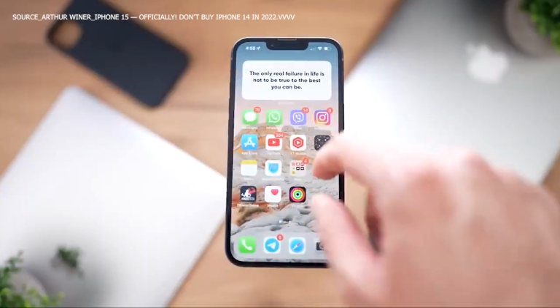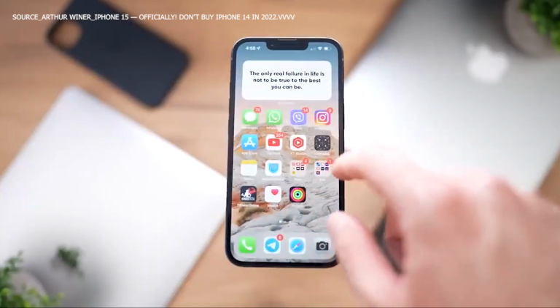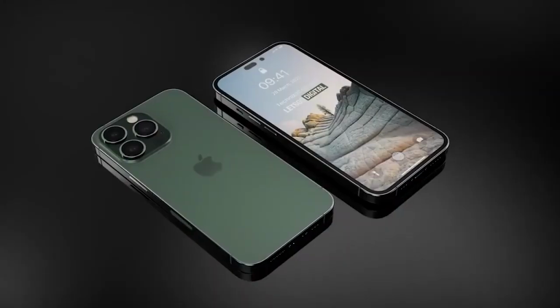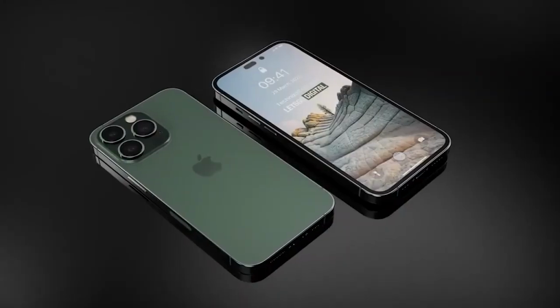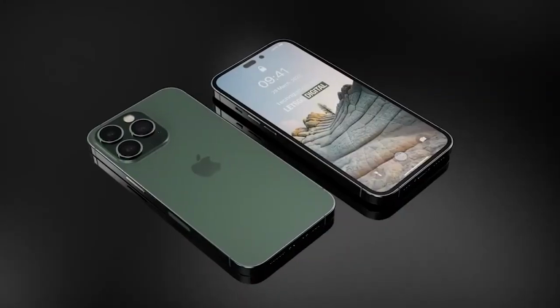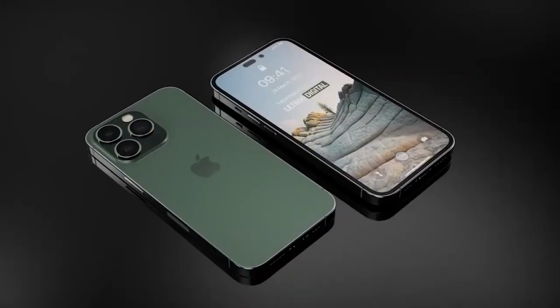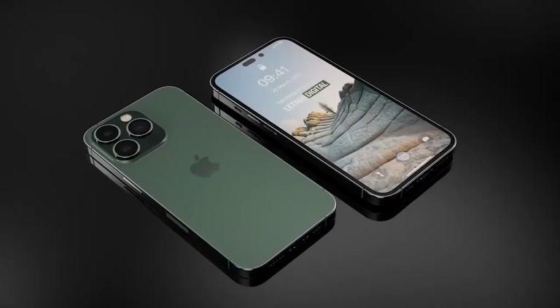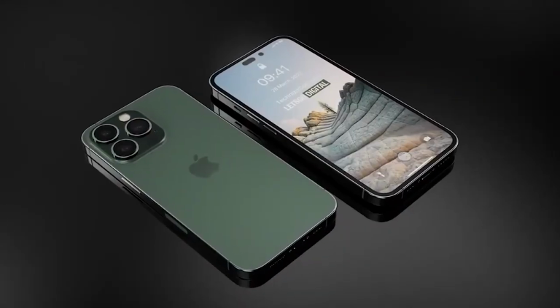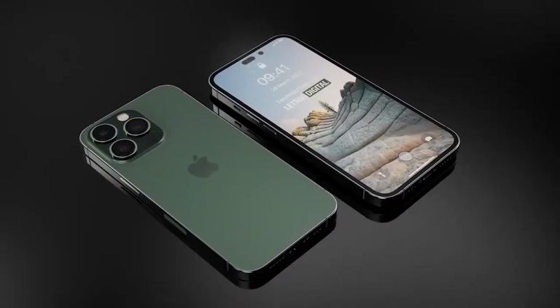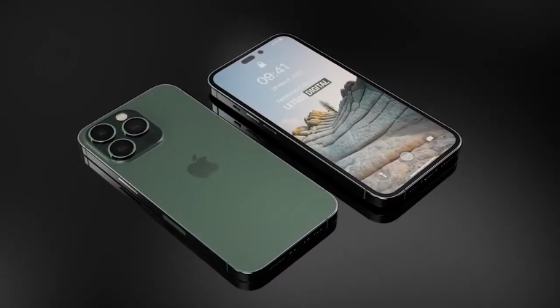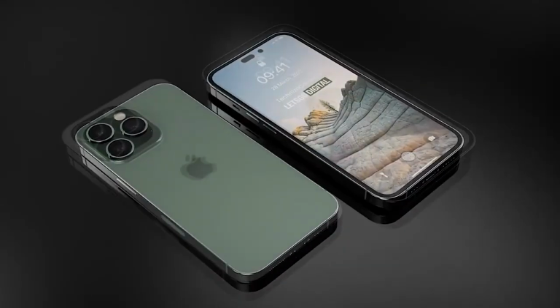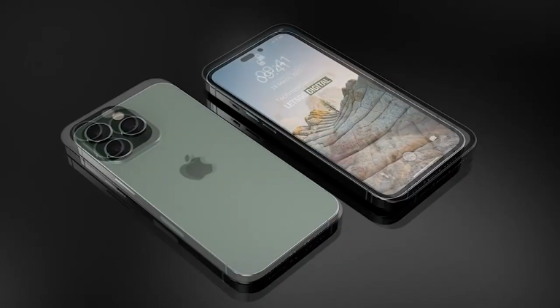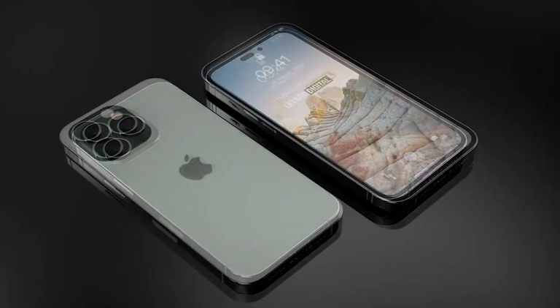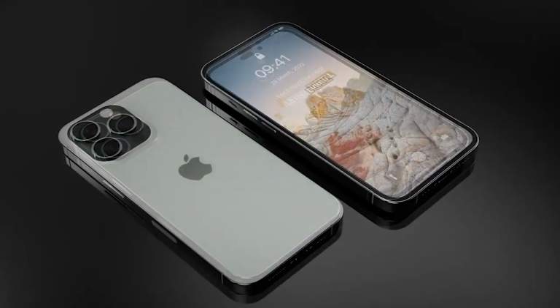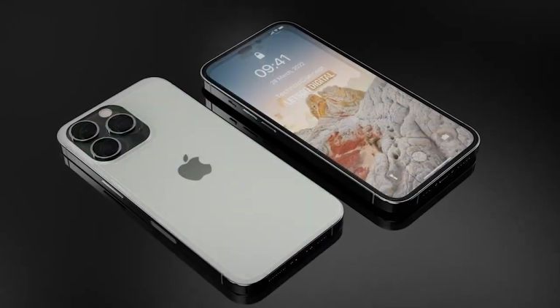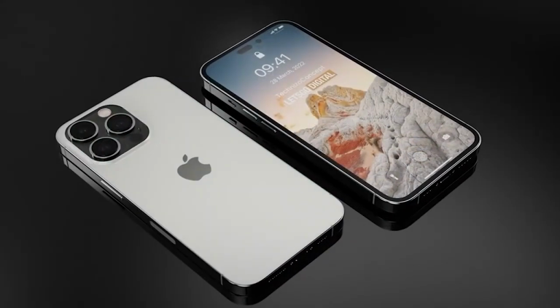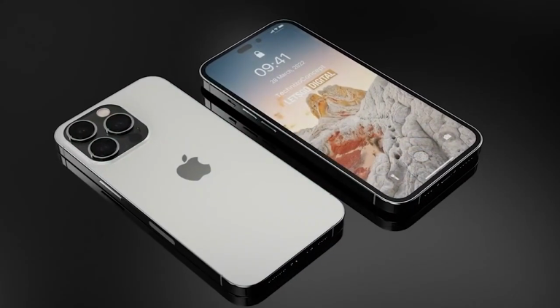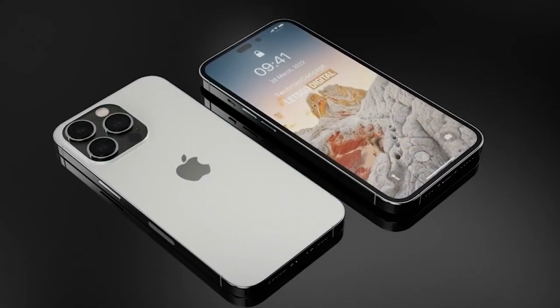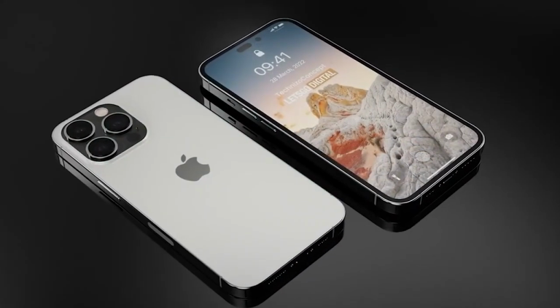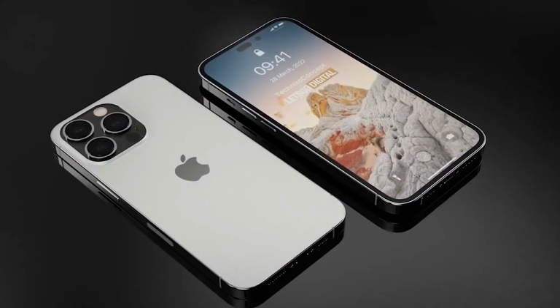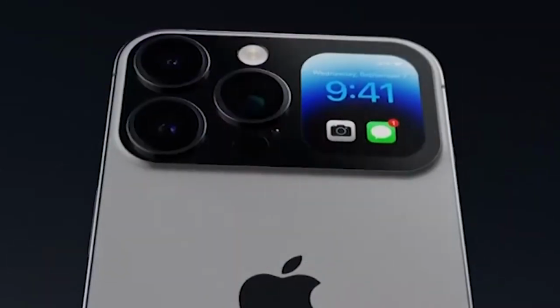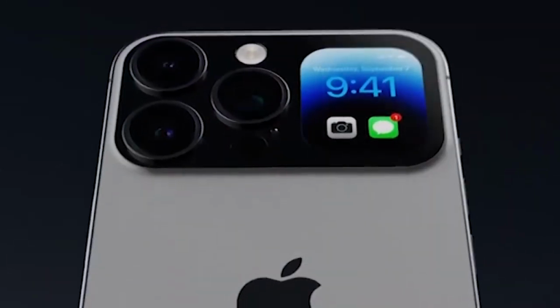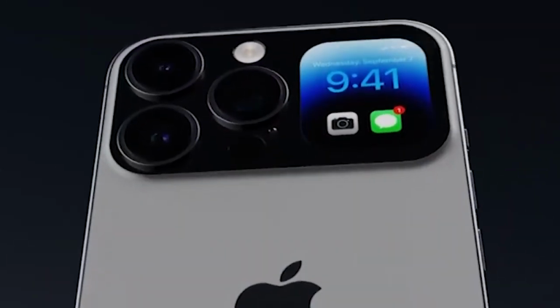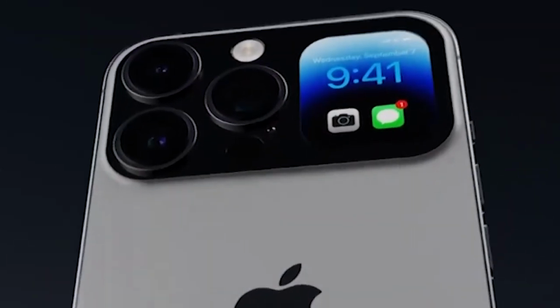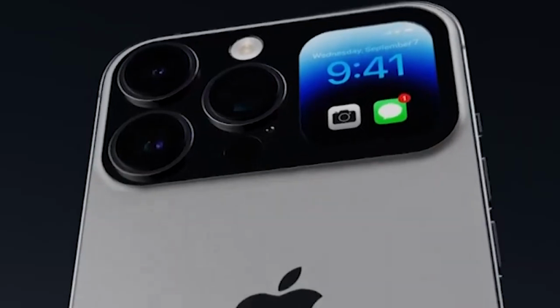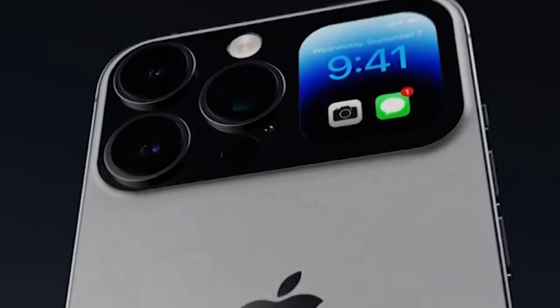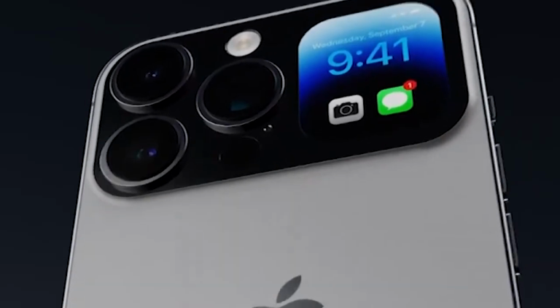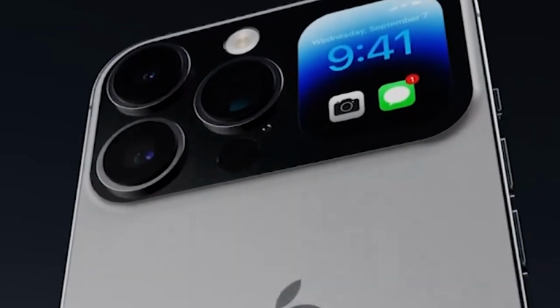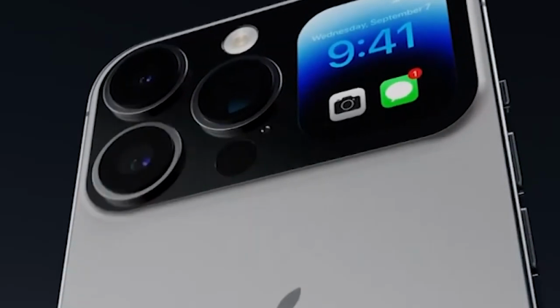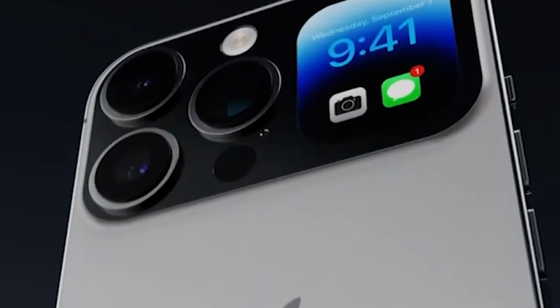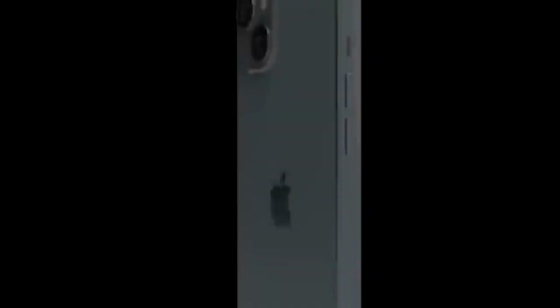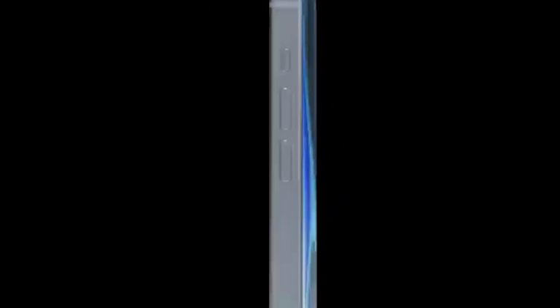But is Apple going to cancel the iPhone 15 Ultra? Watch this video to find out.